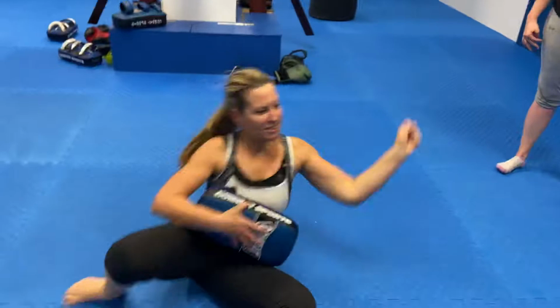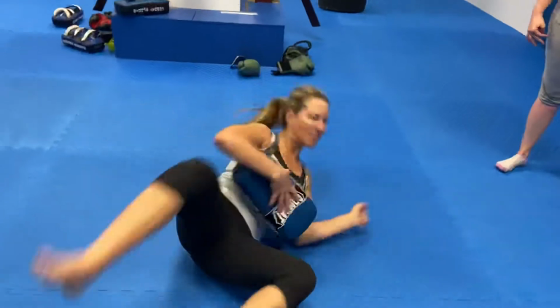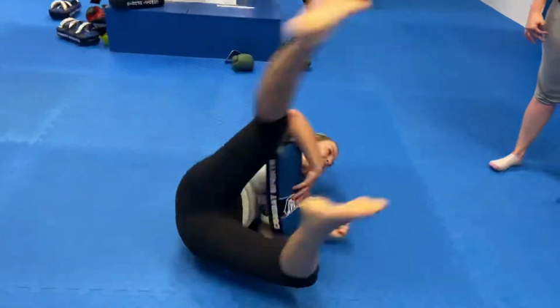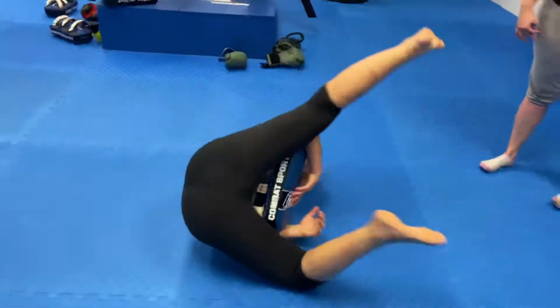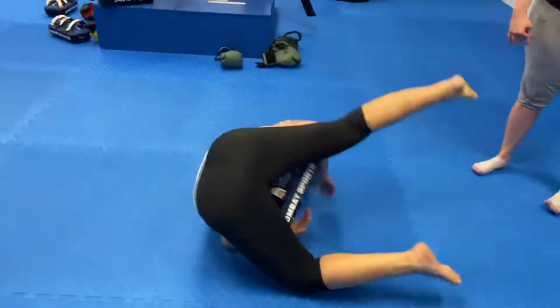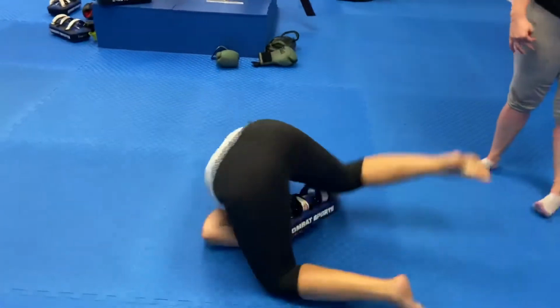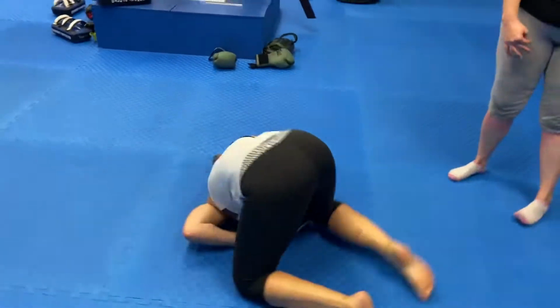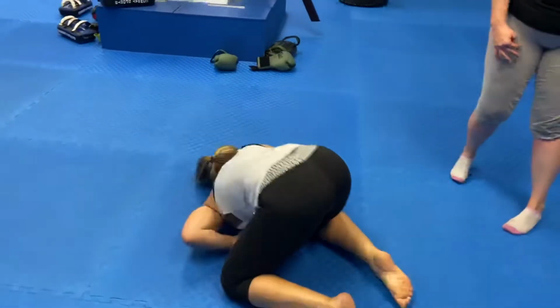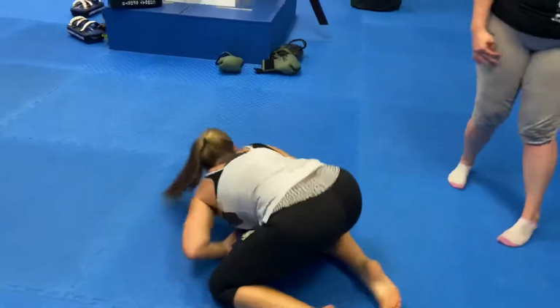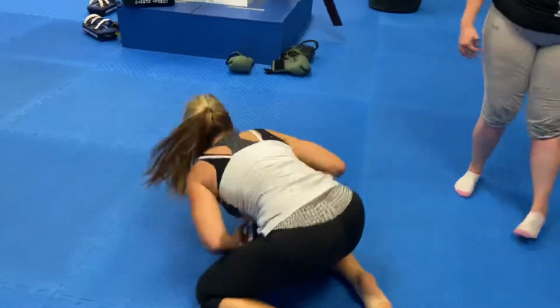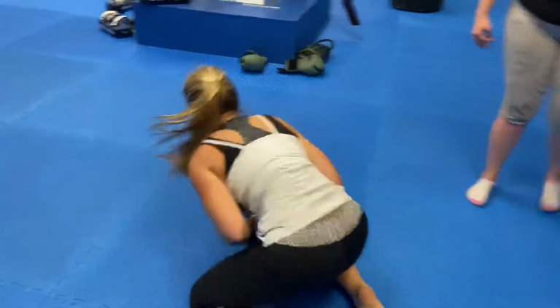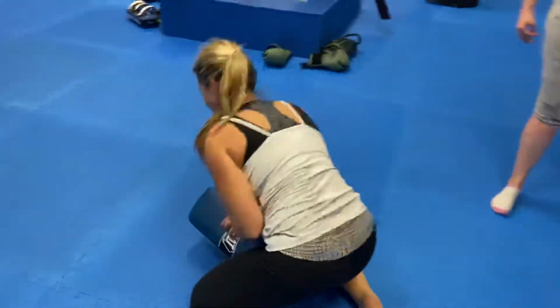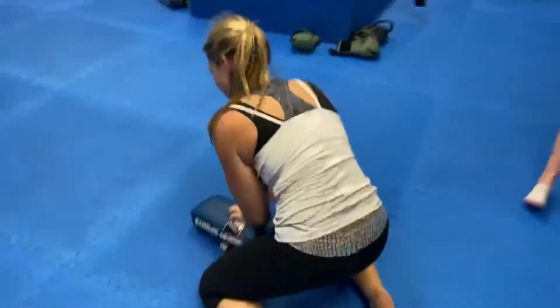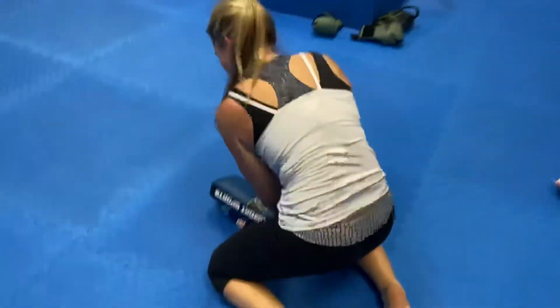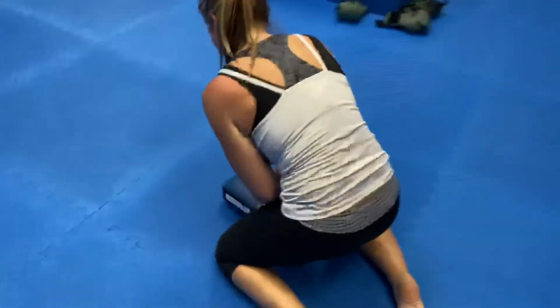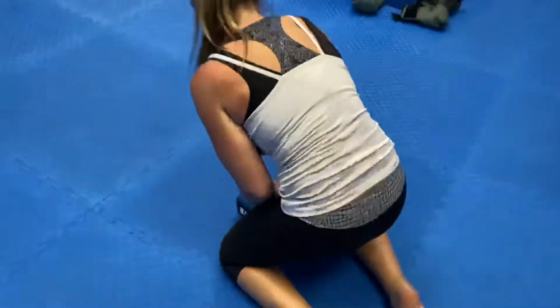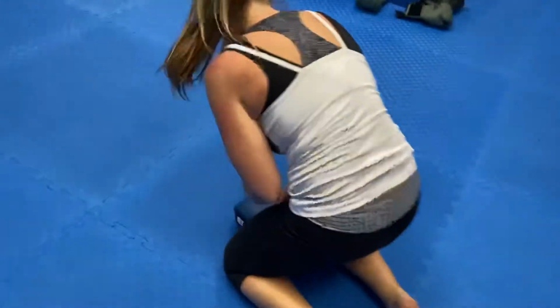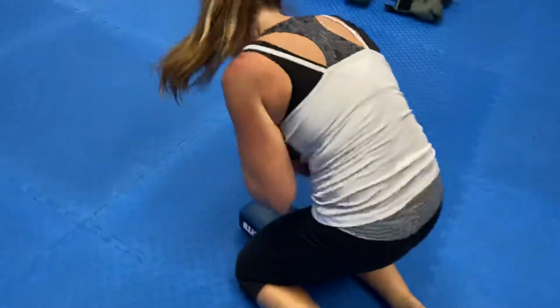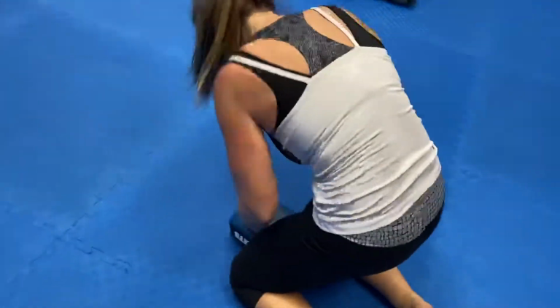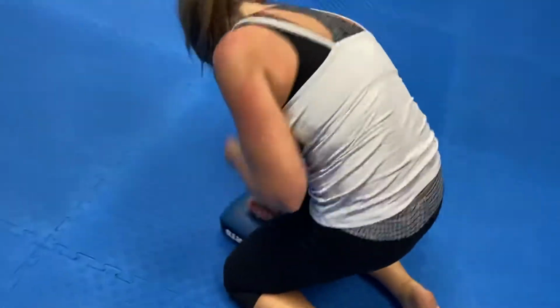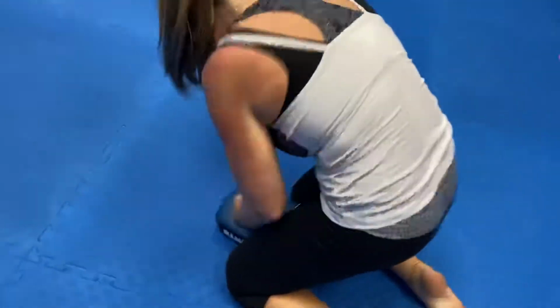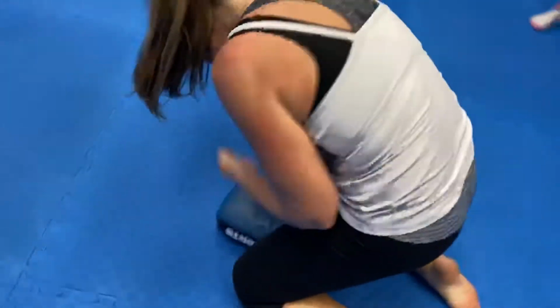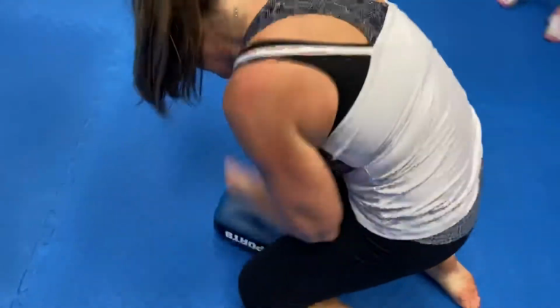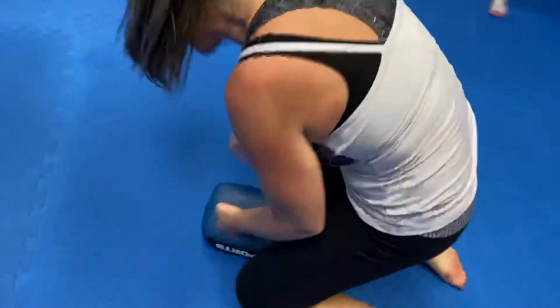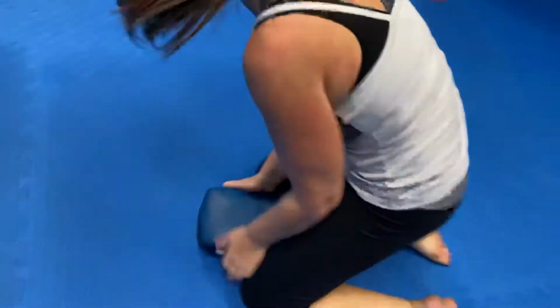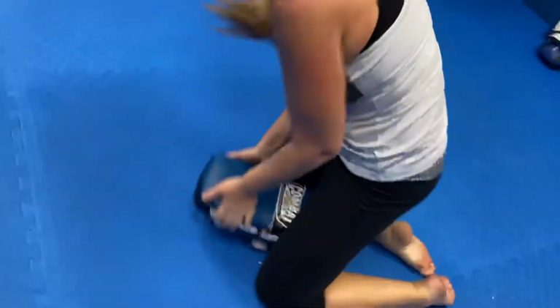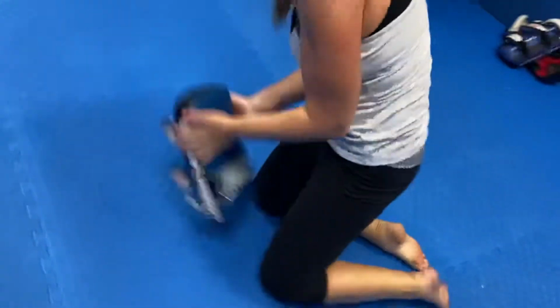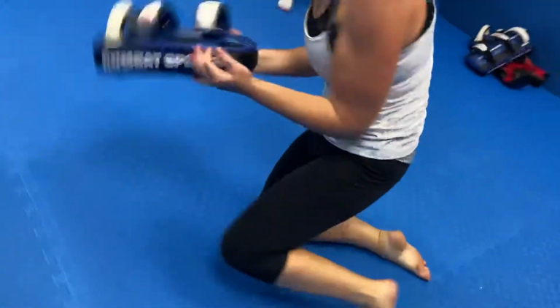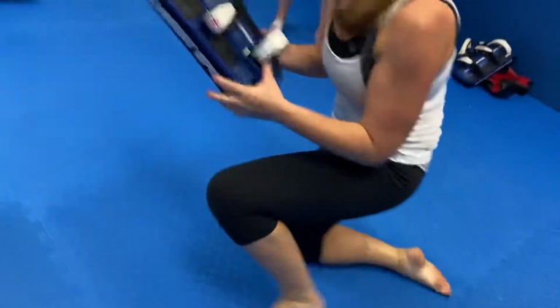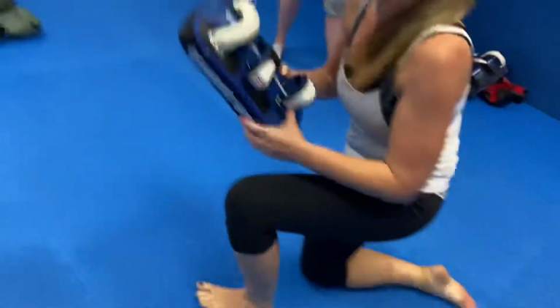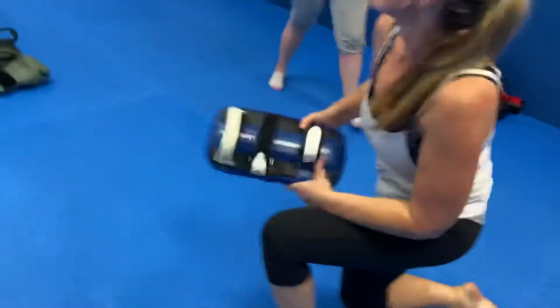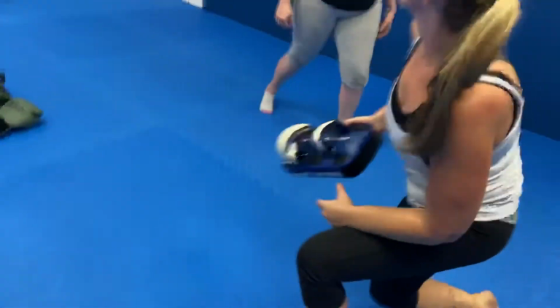Truck driver. That's it. Nice. Pin. Punch, punch, punch, punch, punch, punch, punch. Good job.